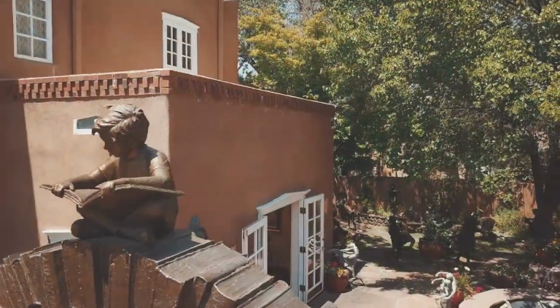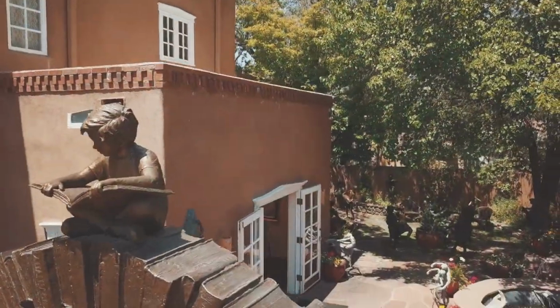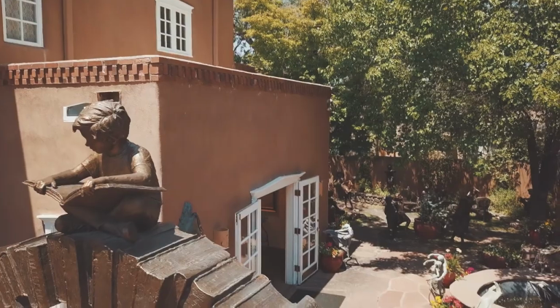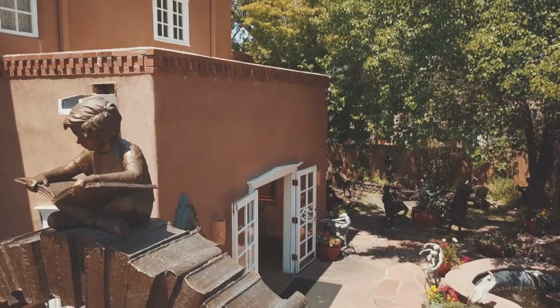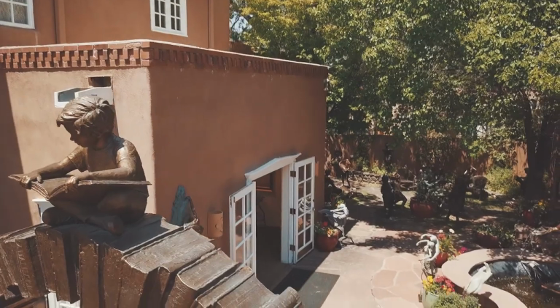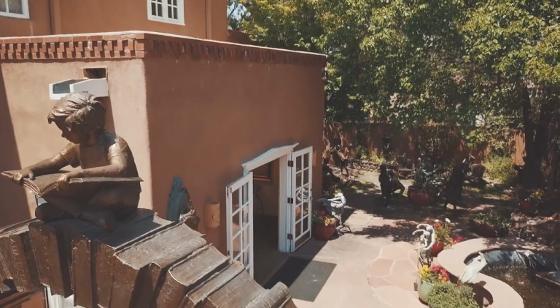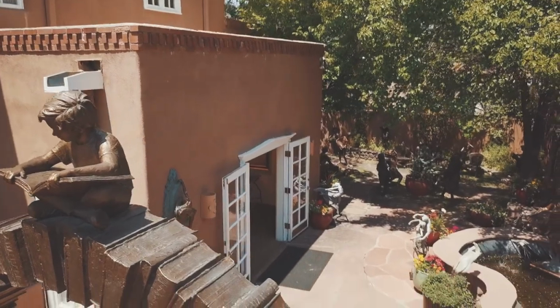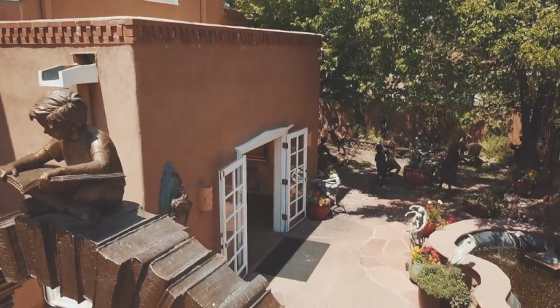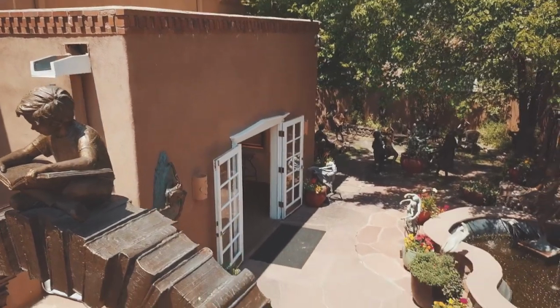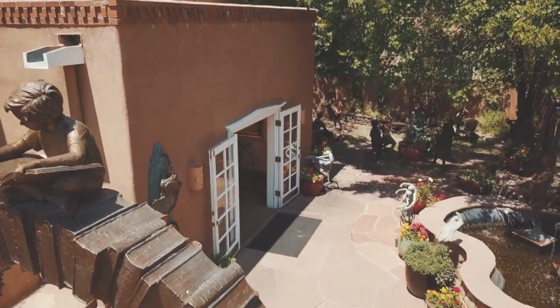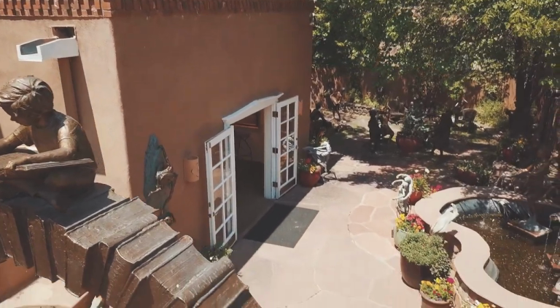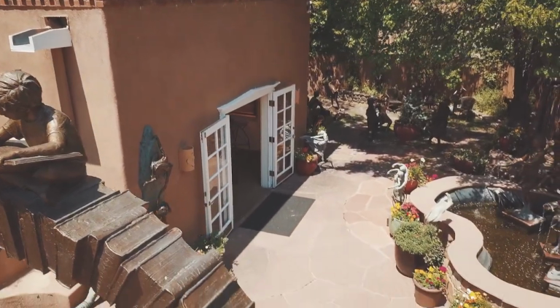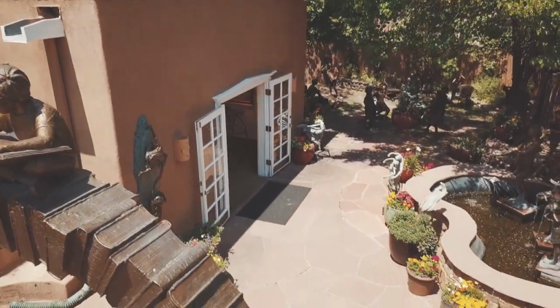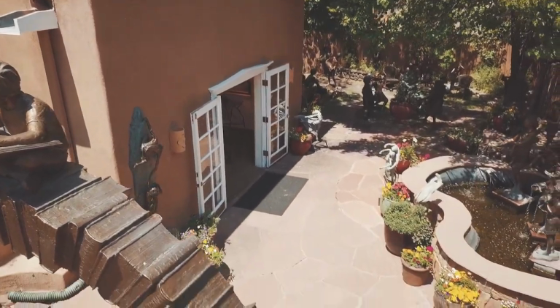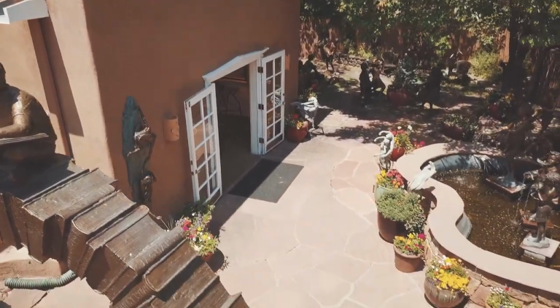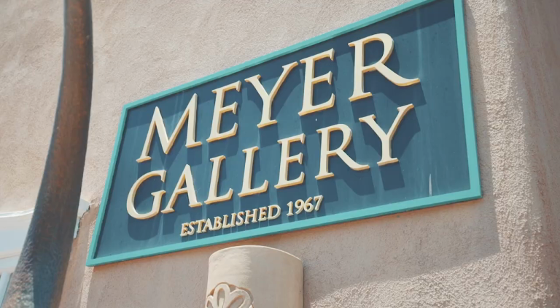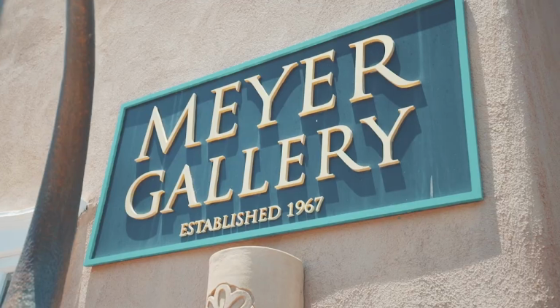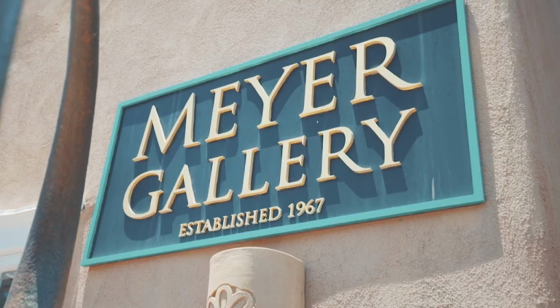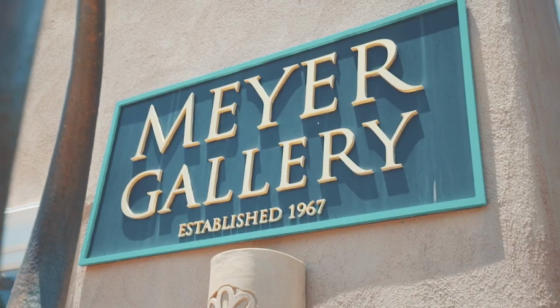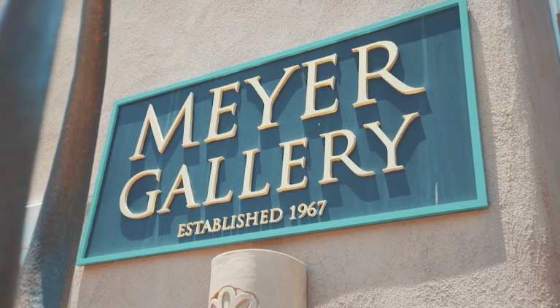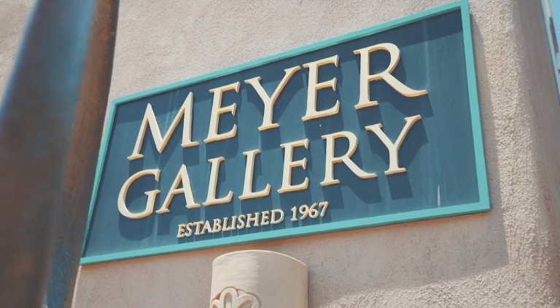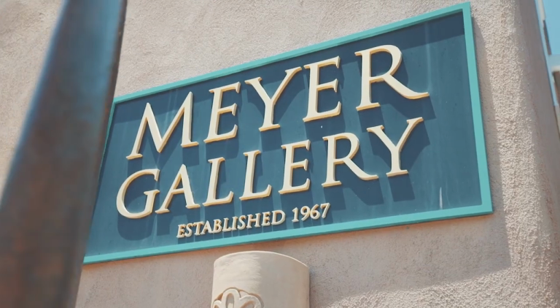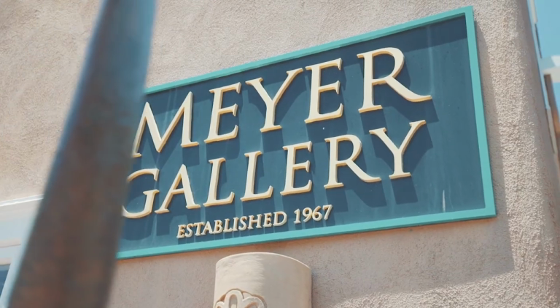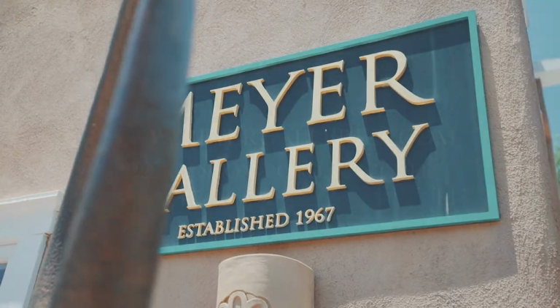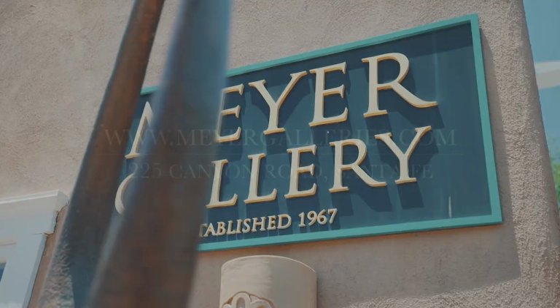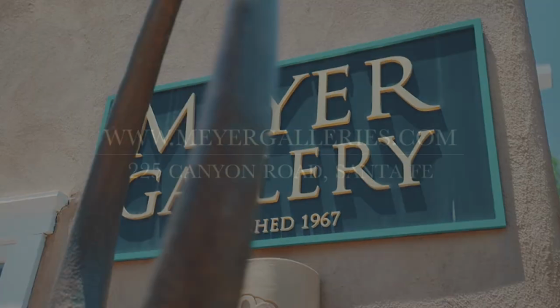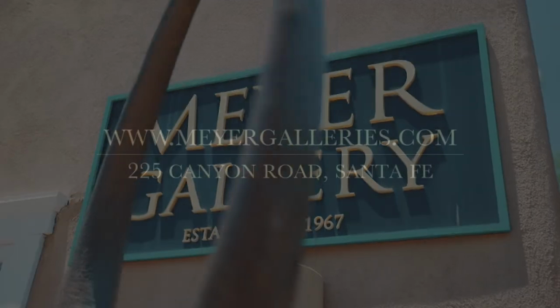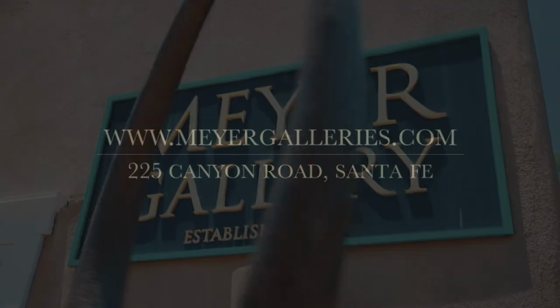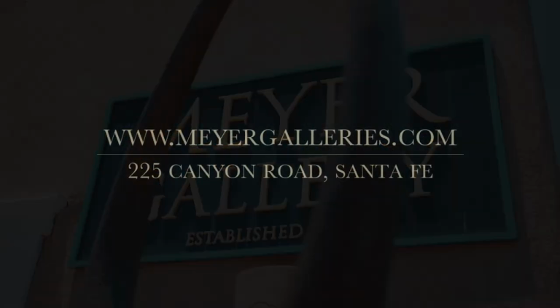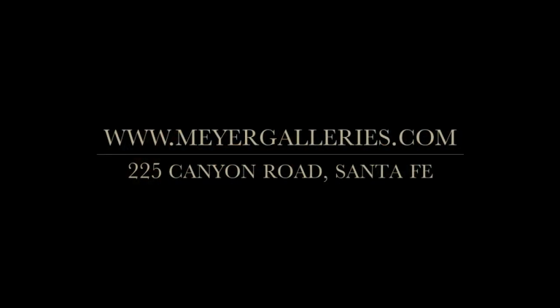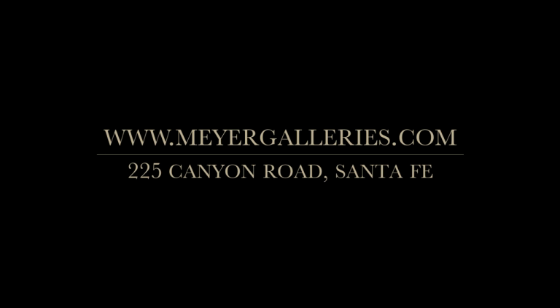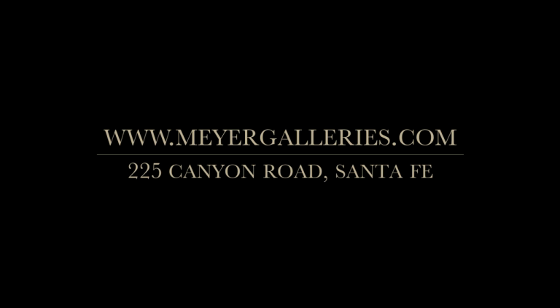Make sure to visit us during your trip to Santa Fe and remember to follow us online at MeyerGalleries.com.